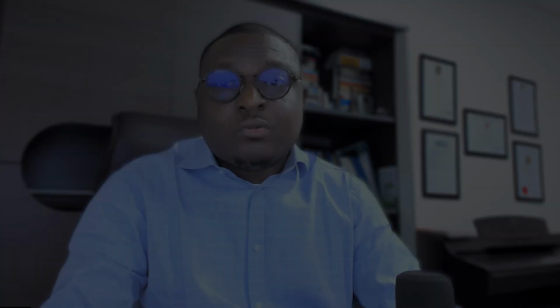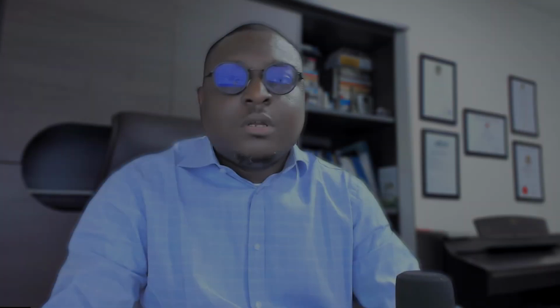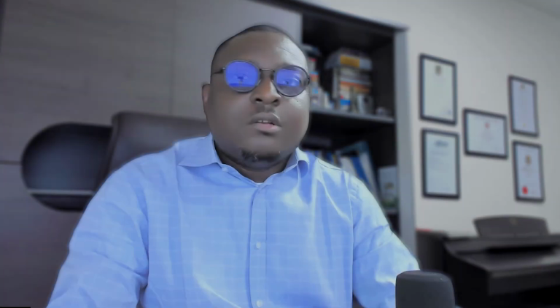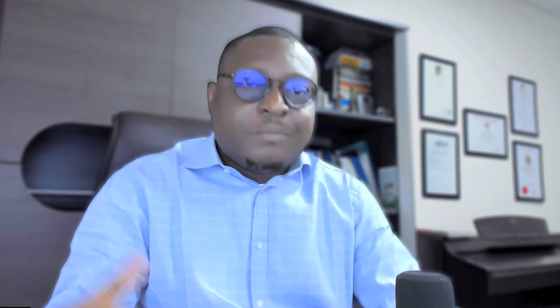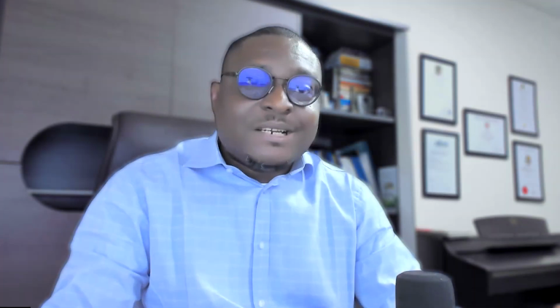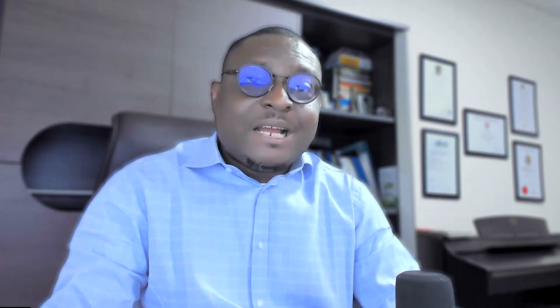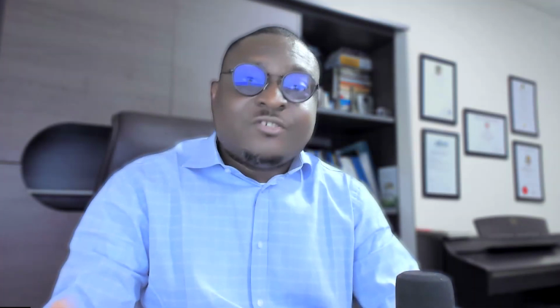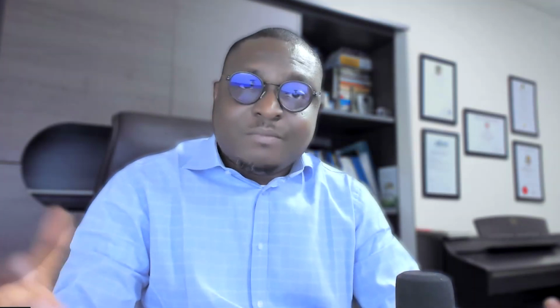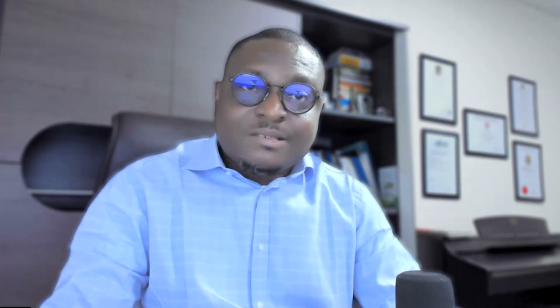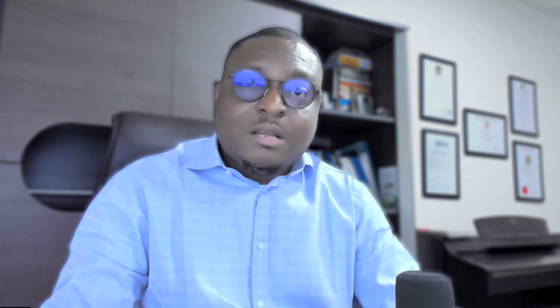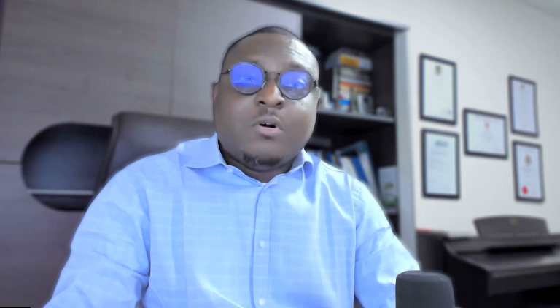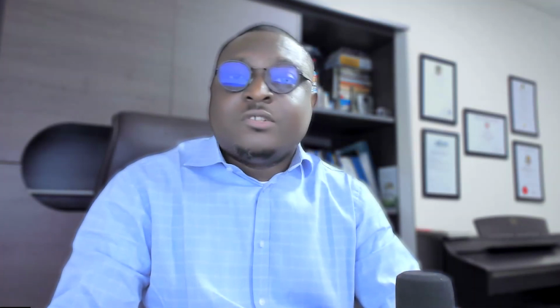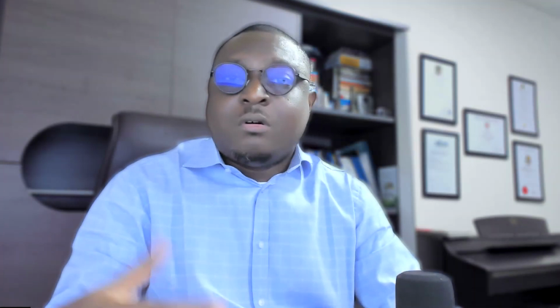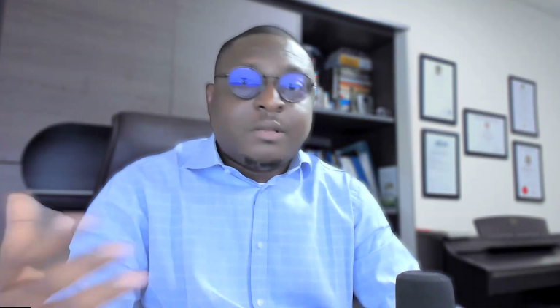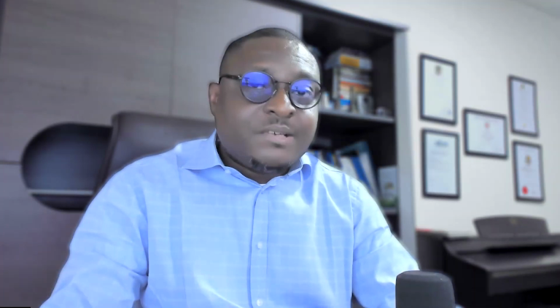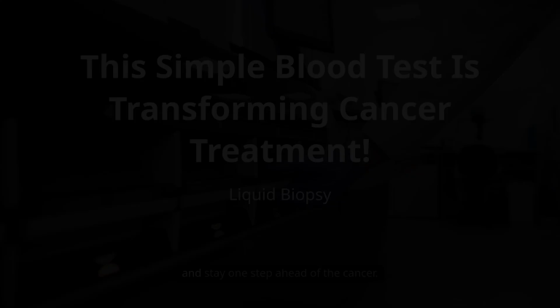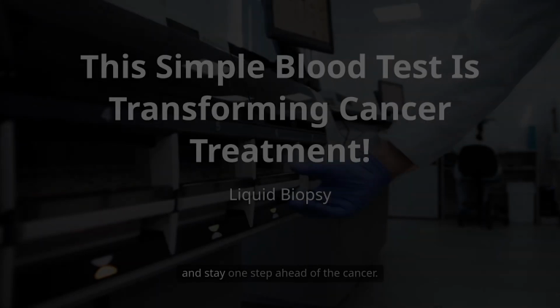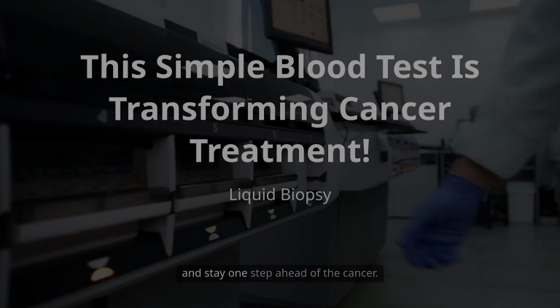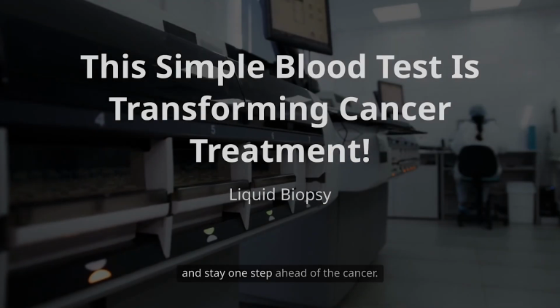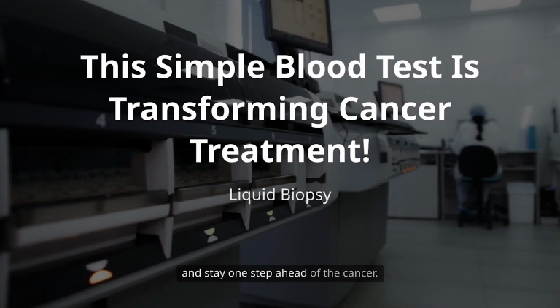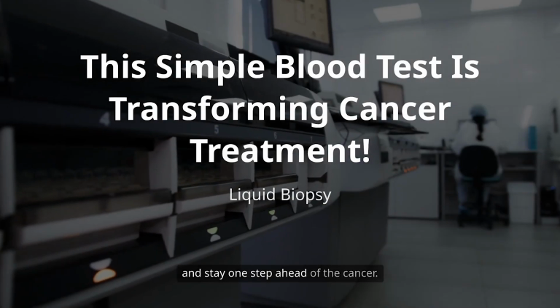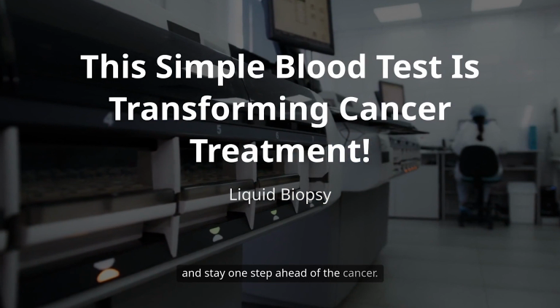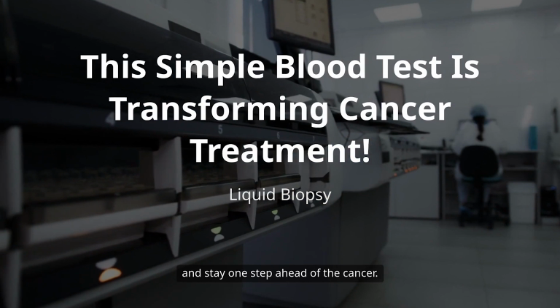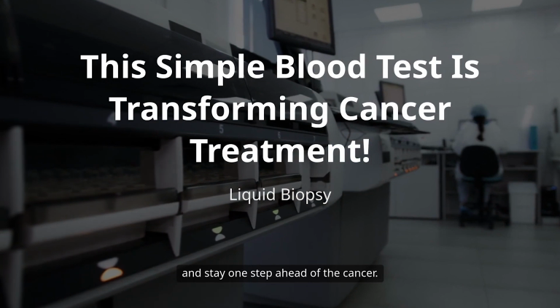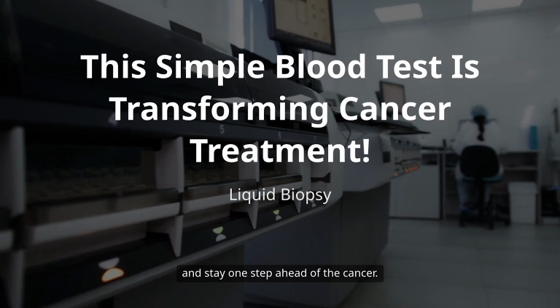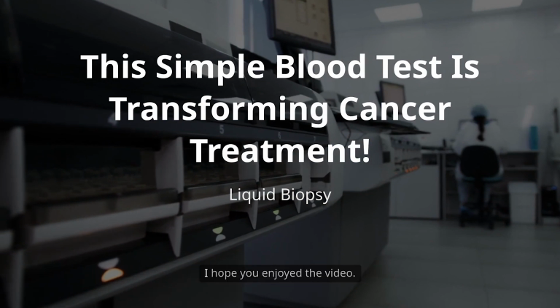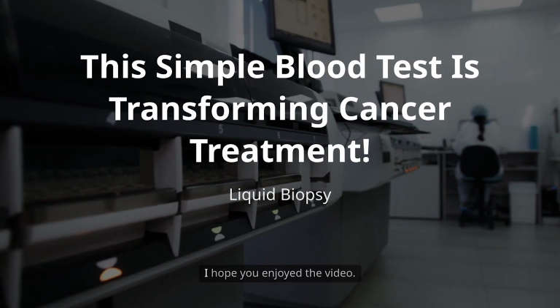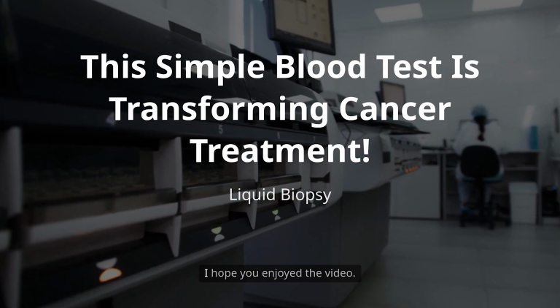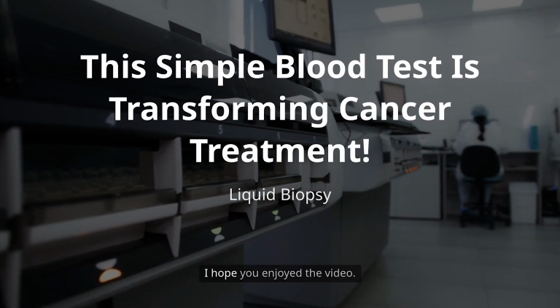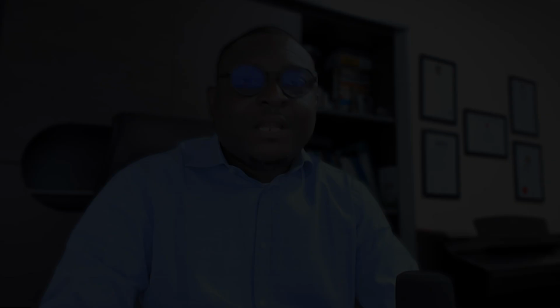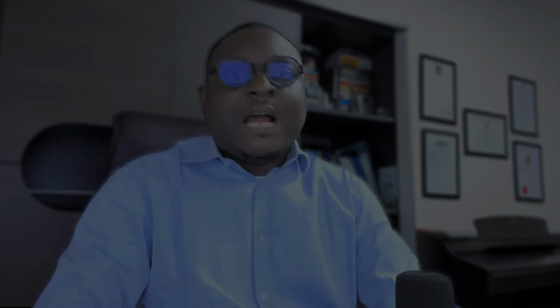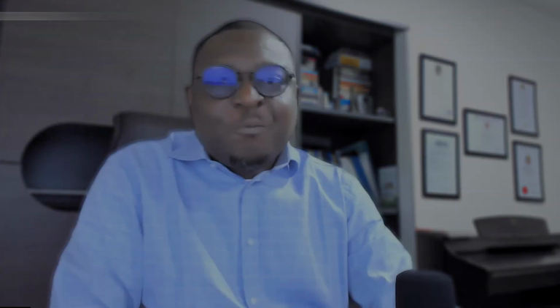In short, liquid biopsy turns a complex and invasive process into a simple blood test, giving doctors a powerful tool to personalize treatment, monitor a patient in real time, and stay one step ahead of the cancer.